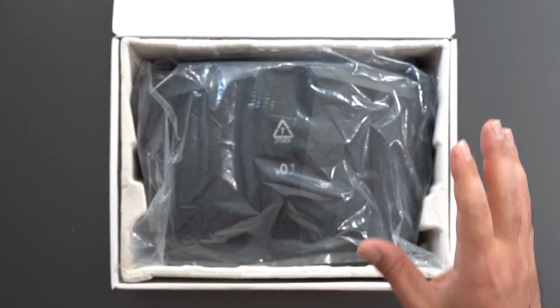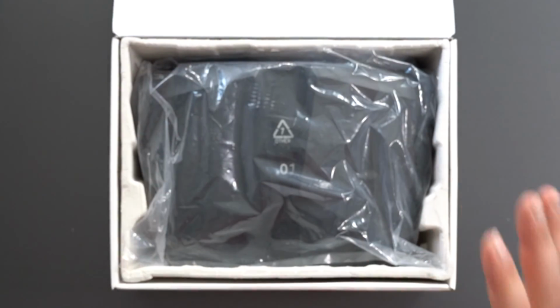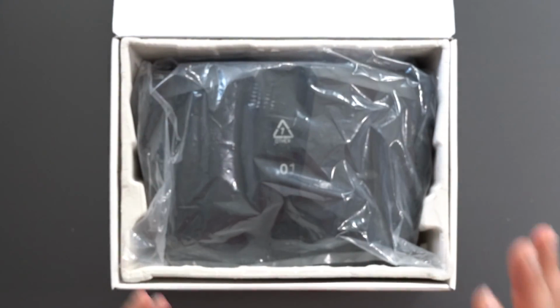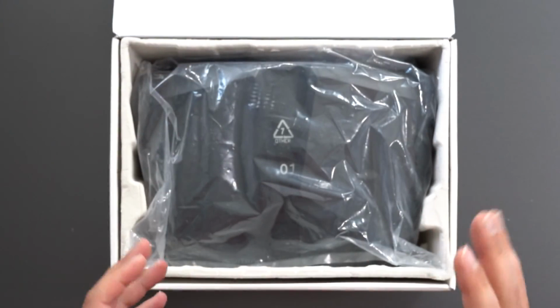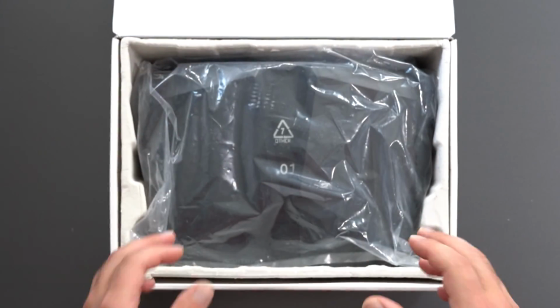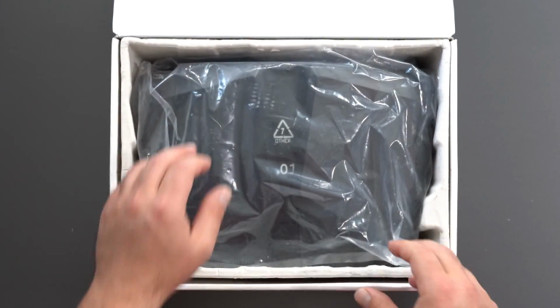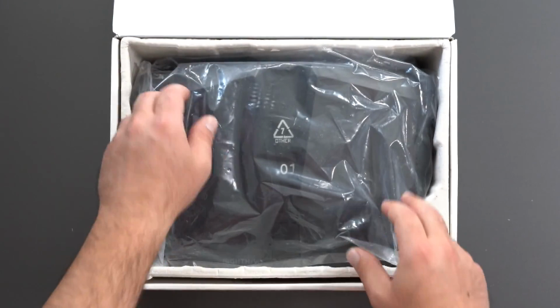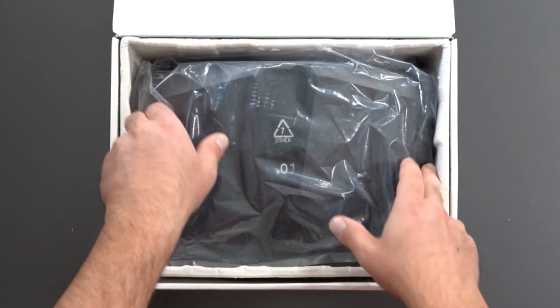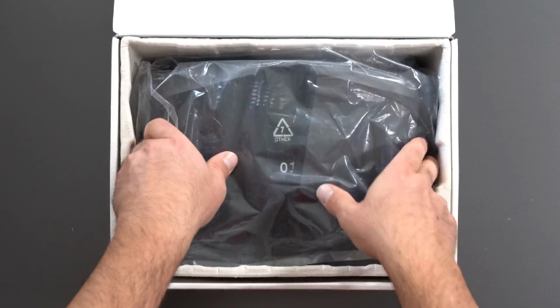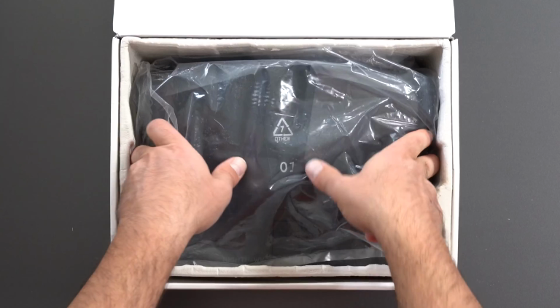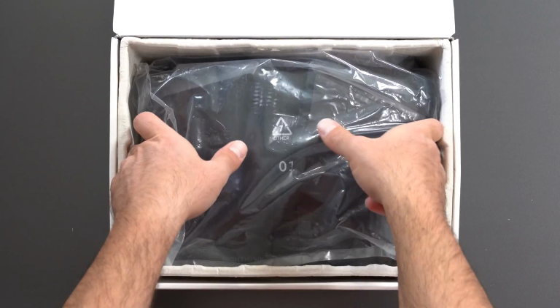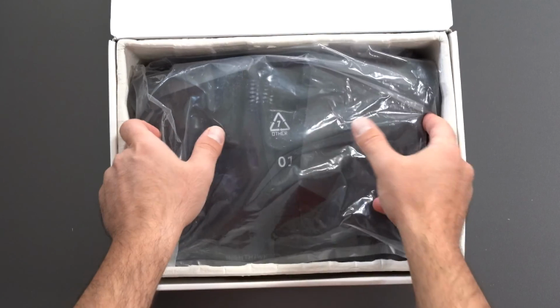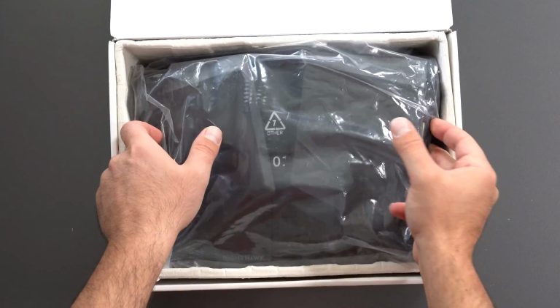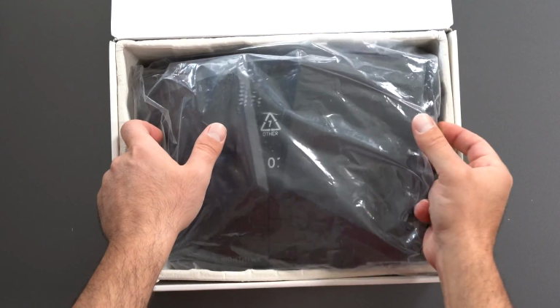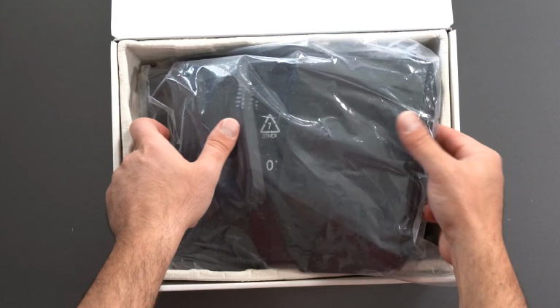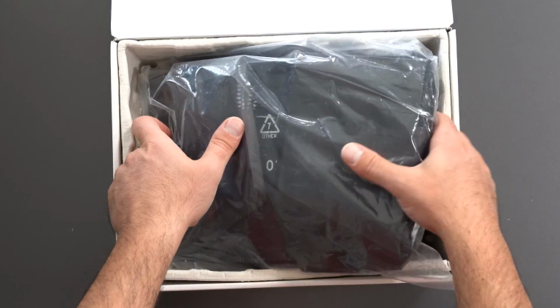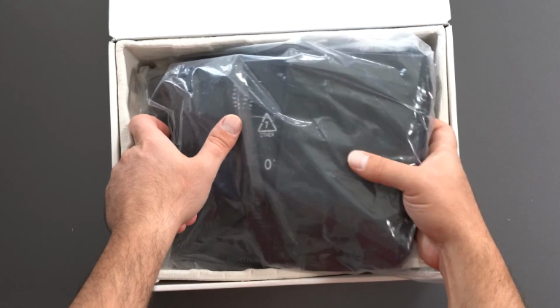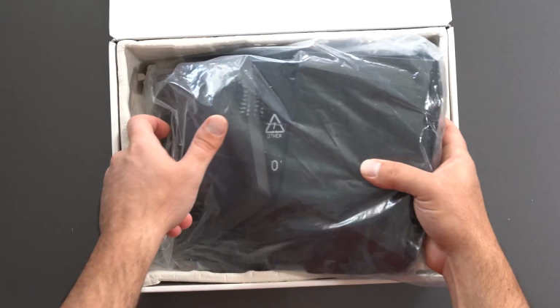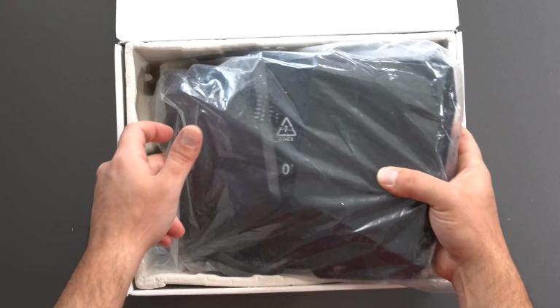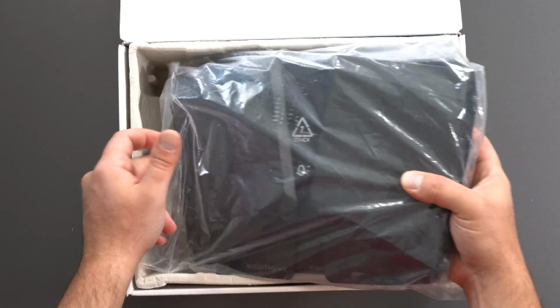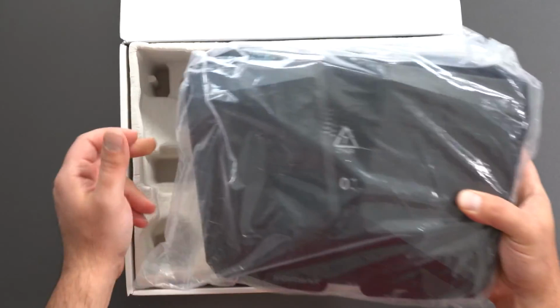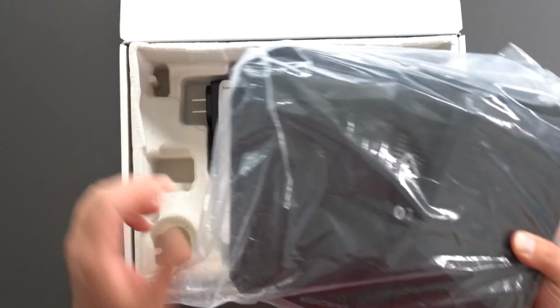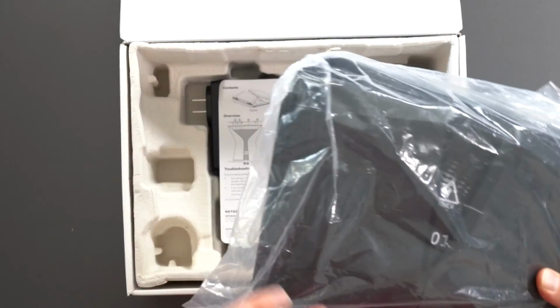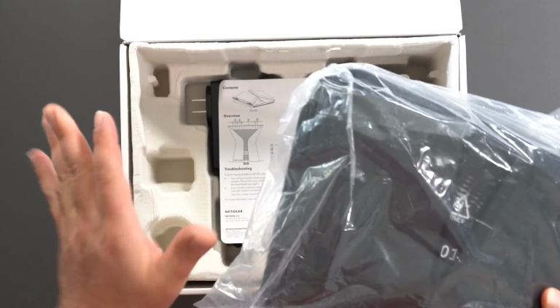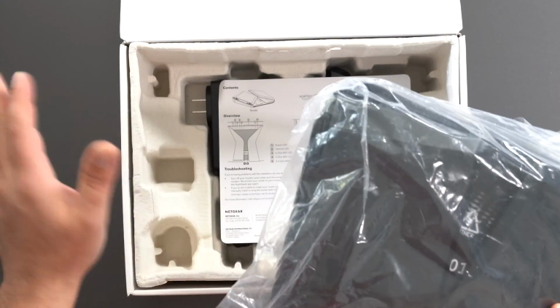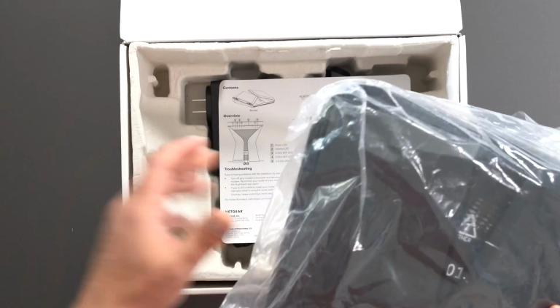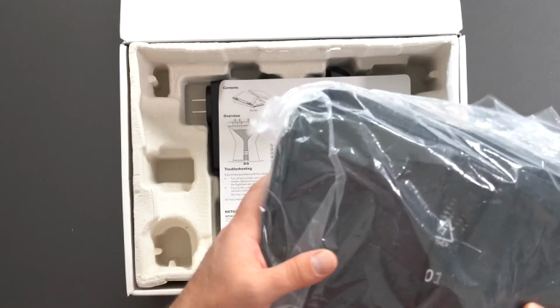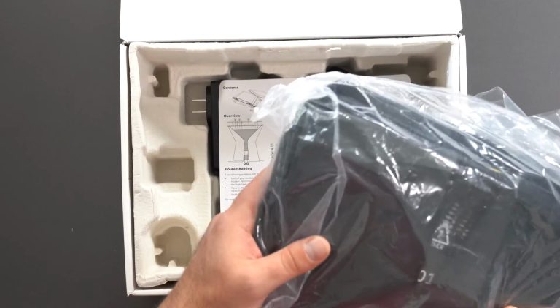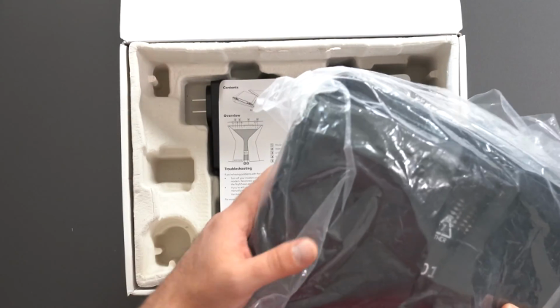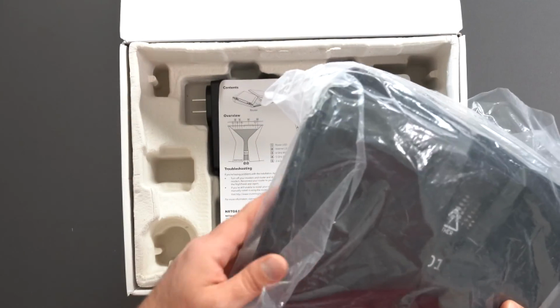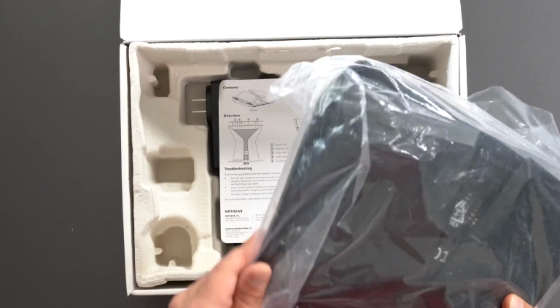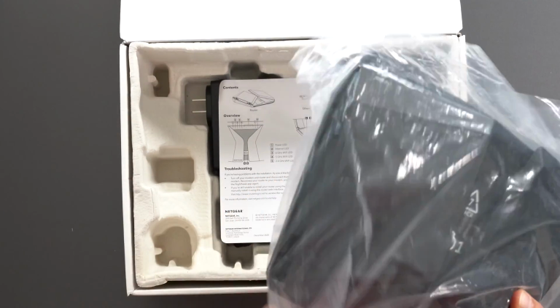Netgear did send me this router for free to do an honest review. They didn't pay me for this review.